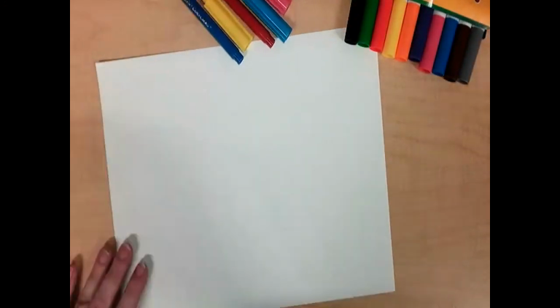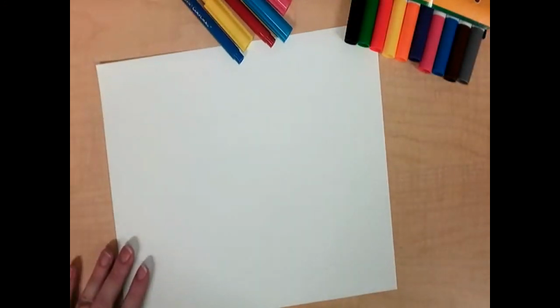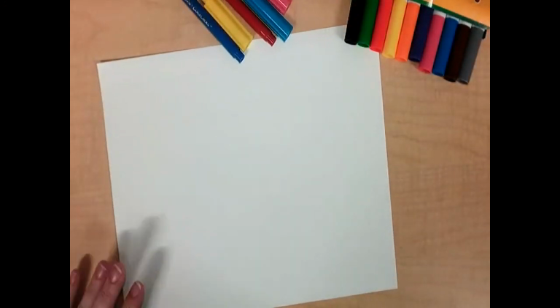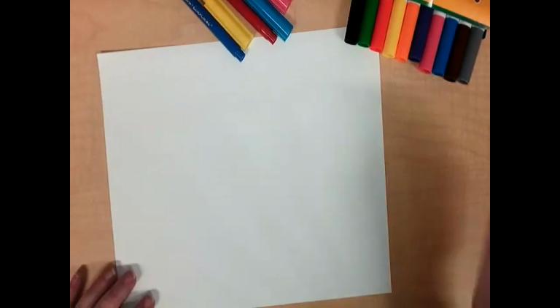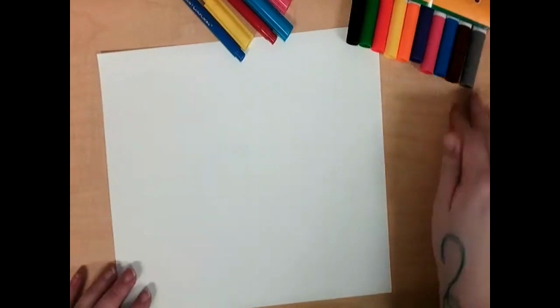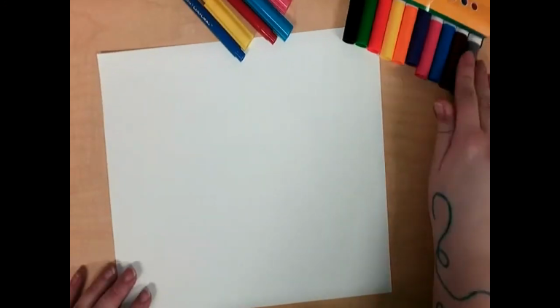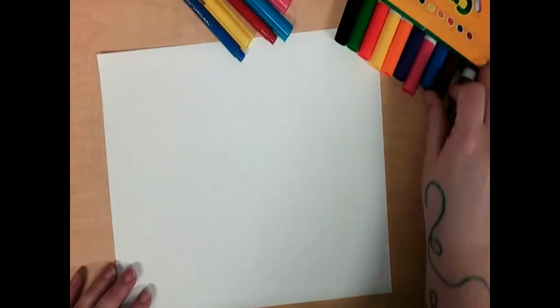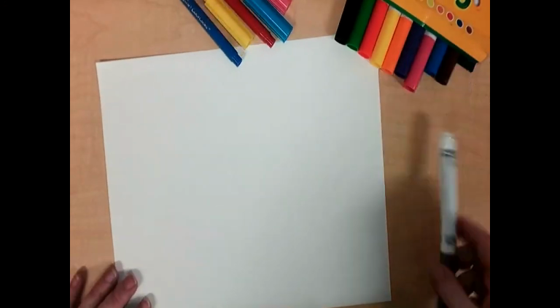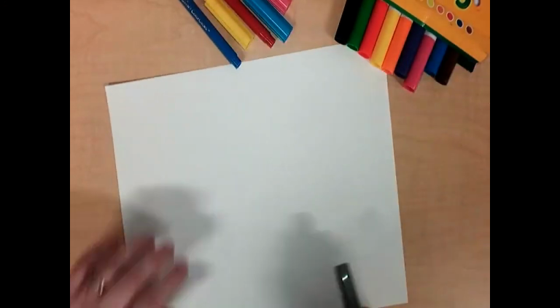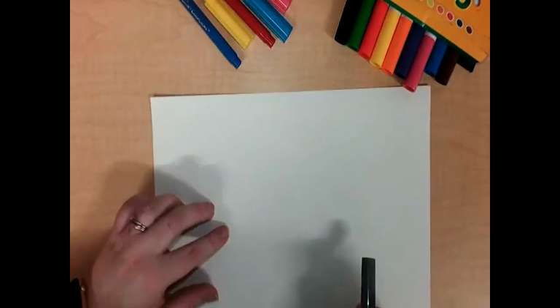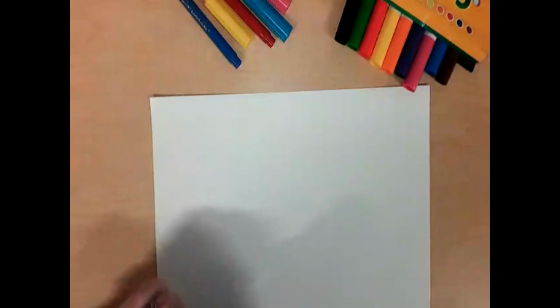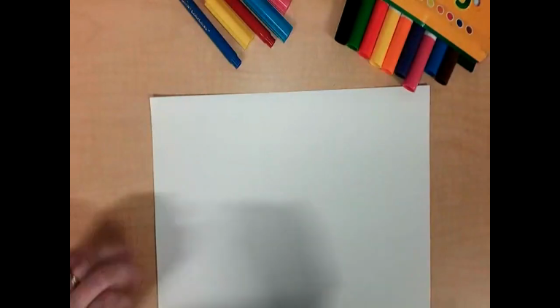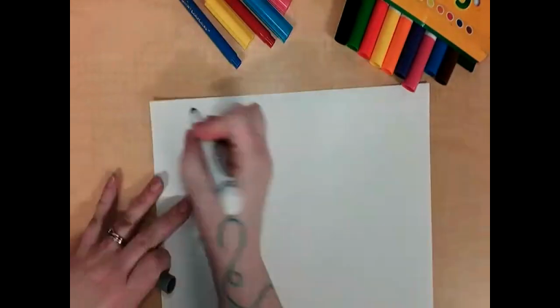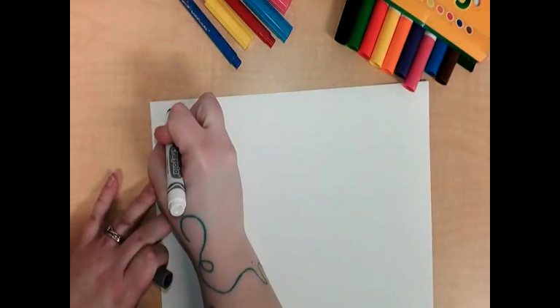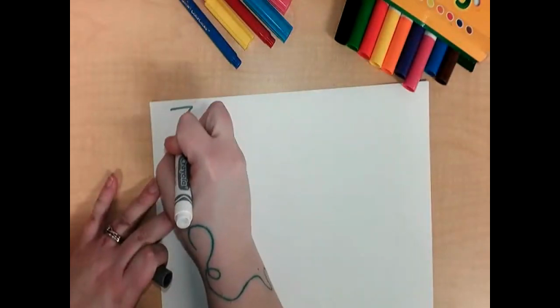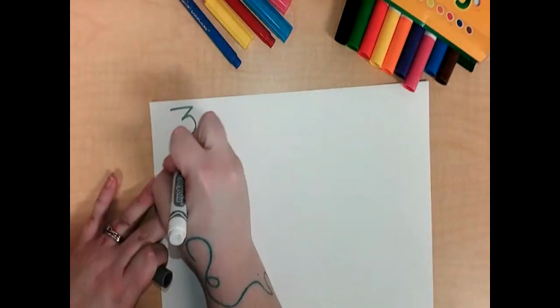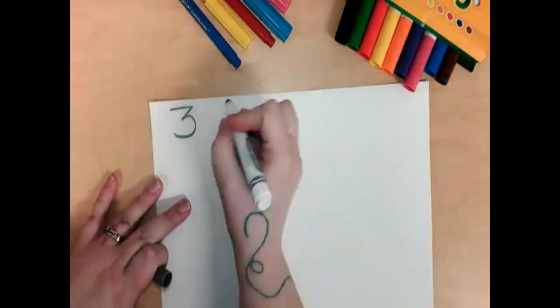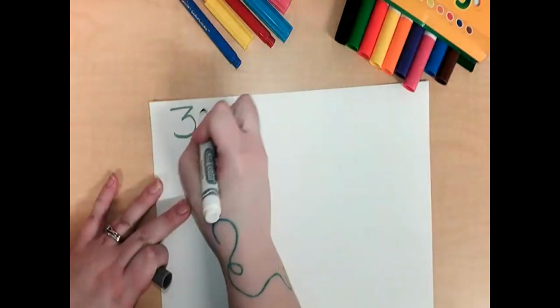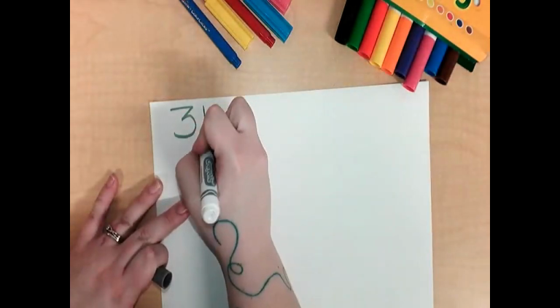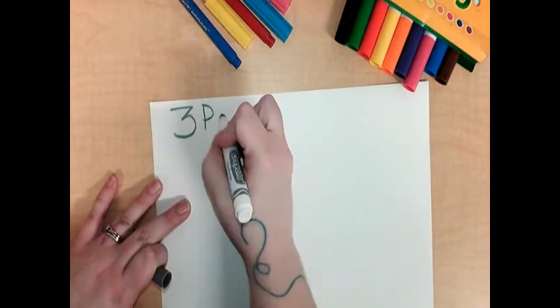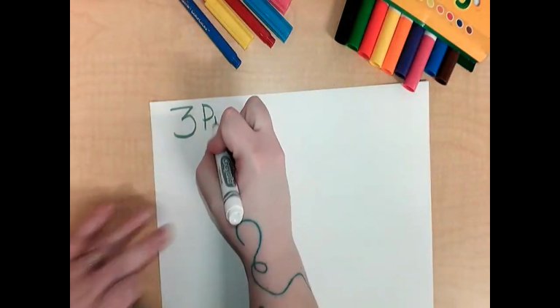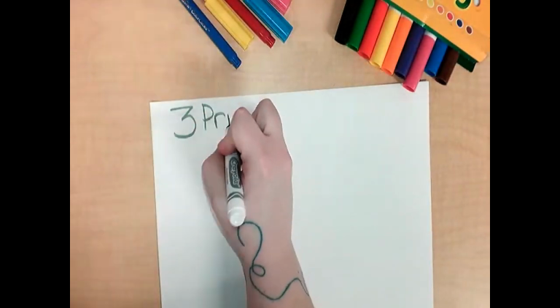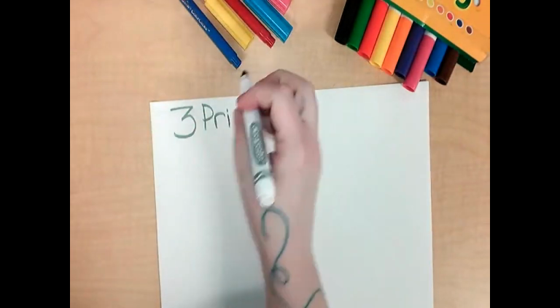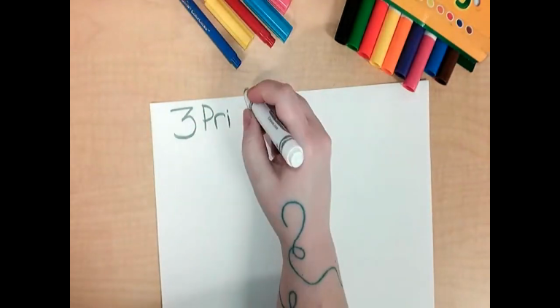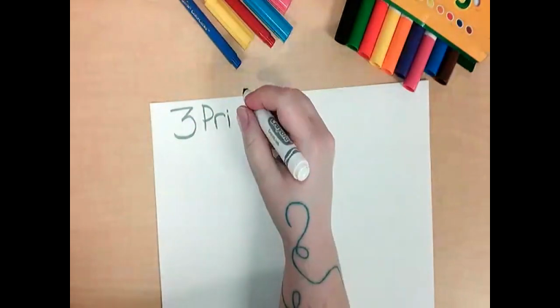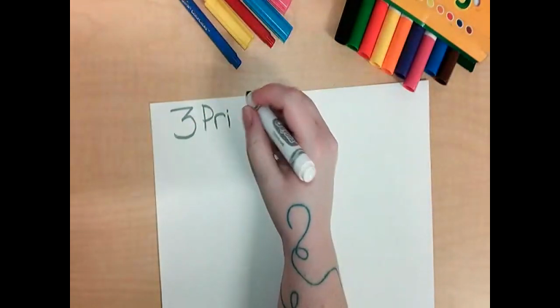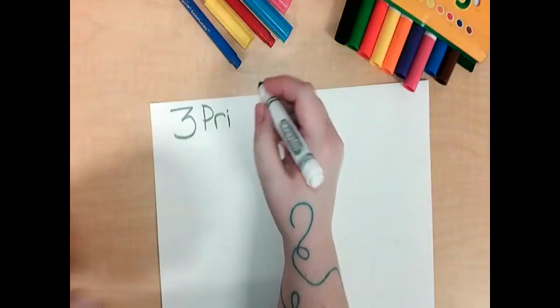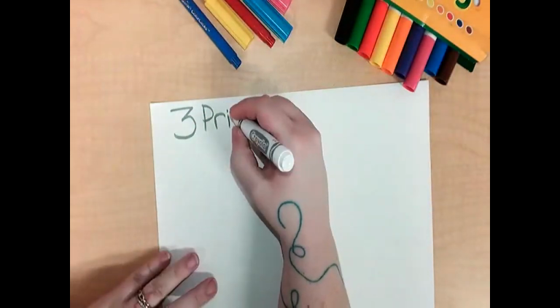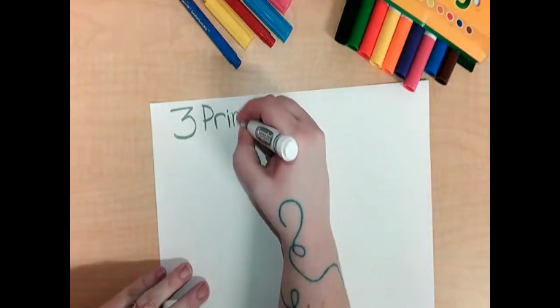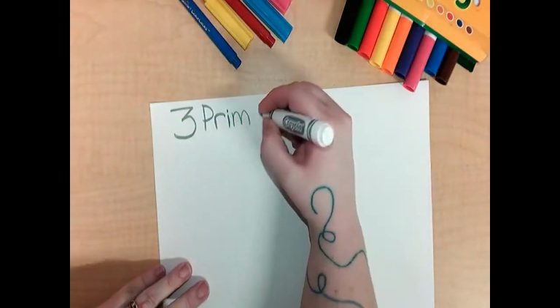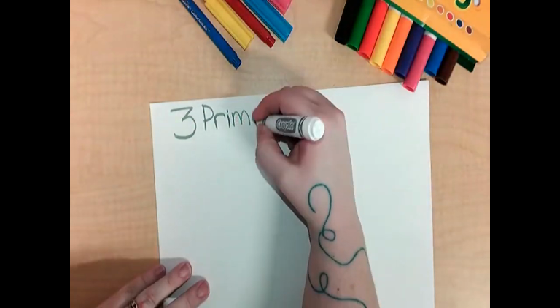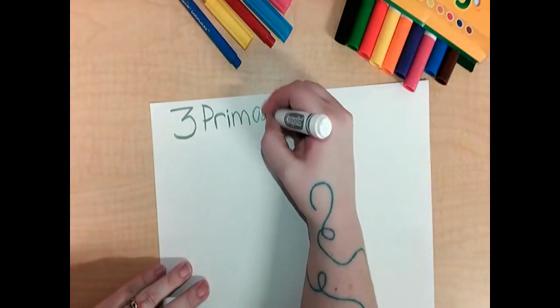Hi artists! Today we're learning about the three primary colors.